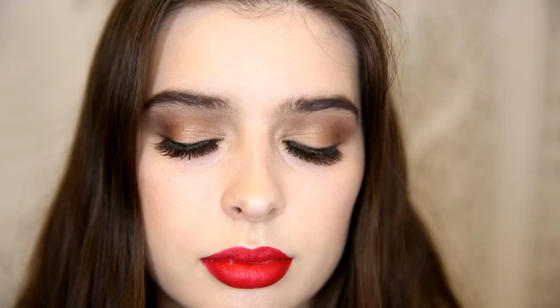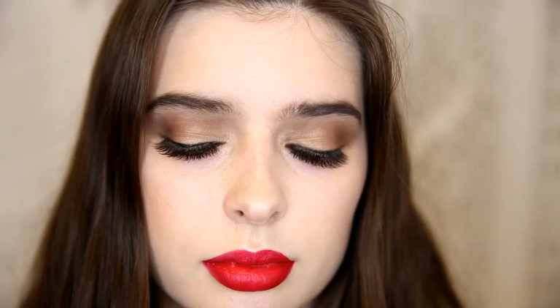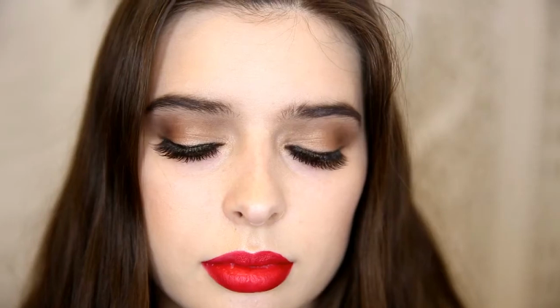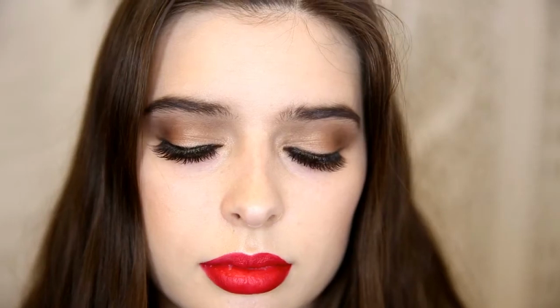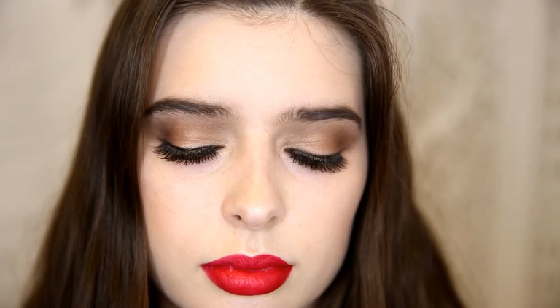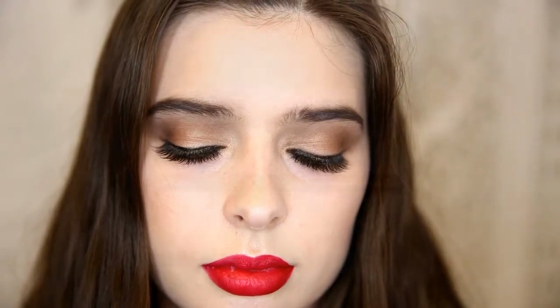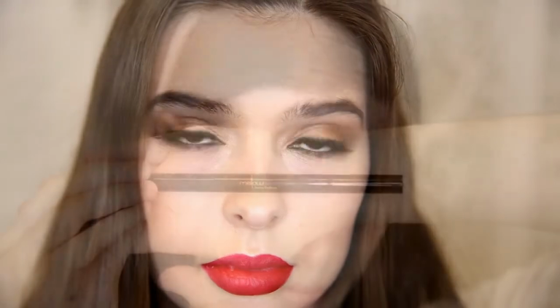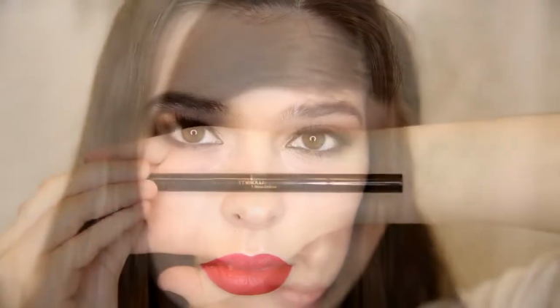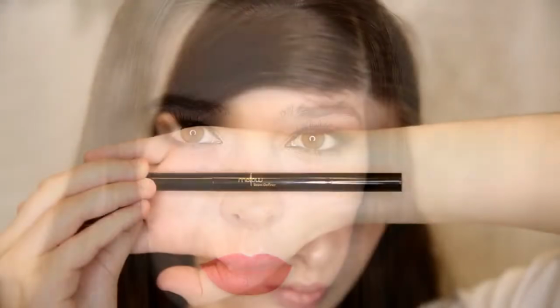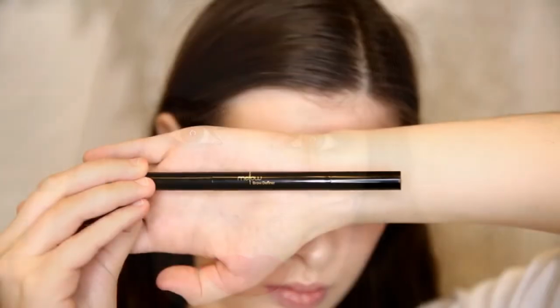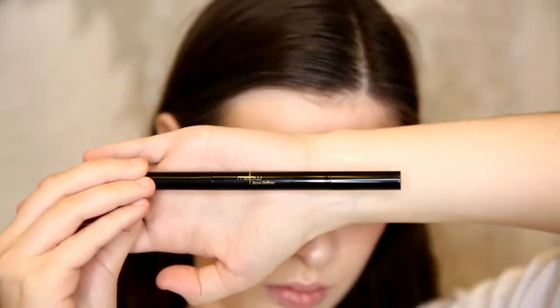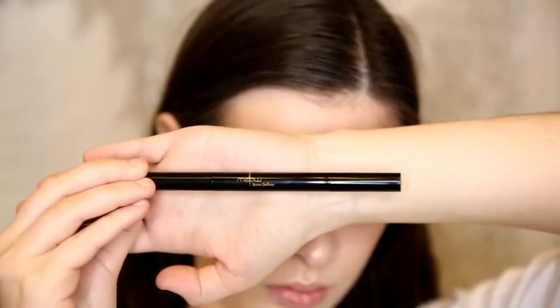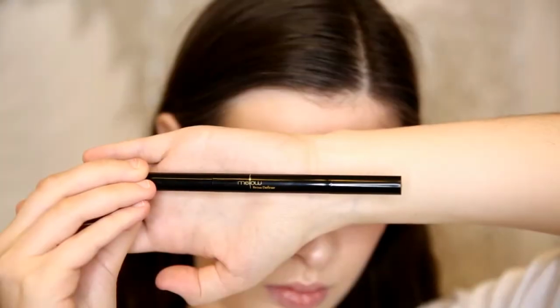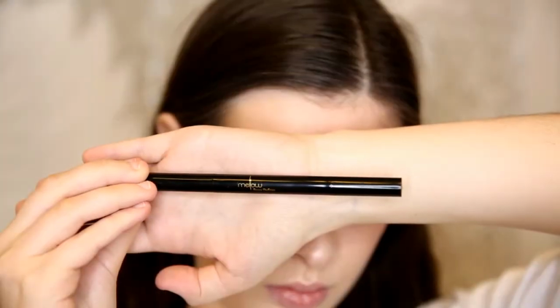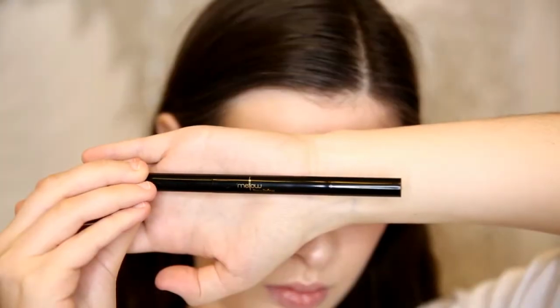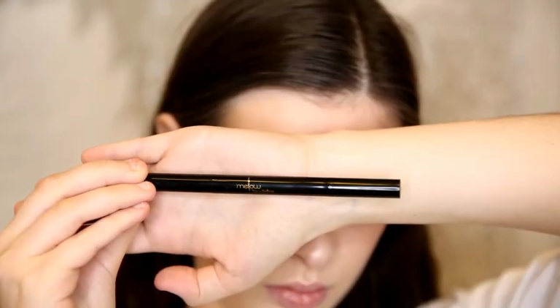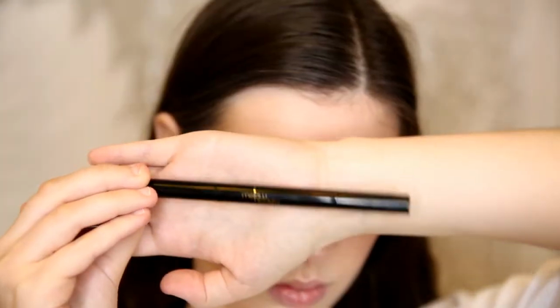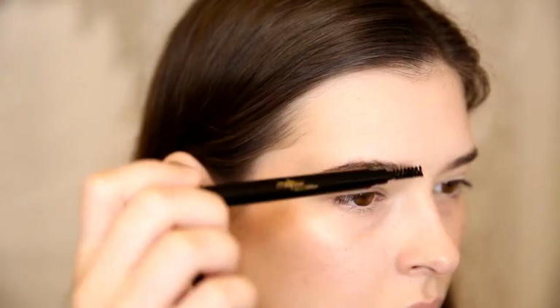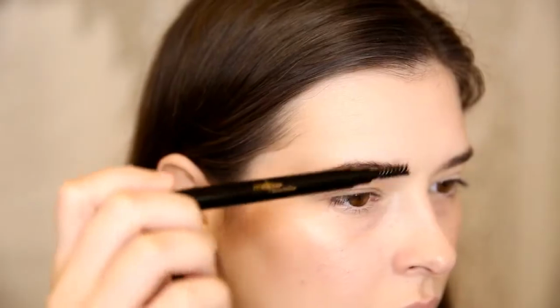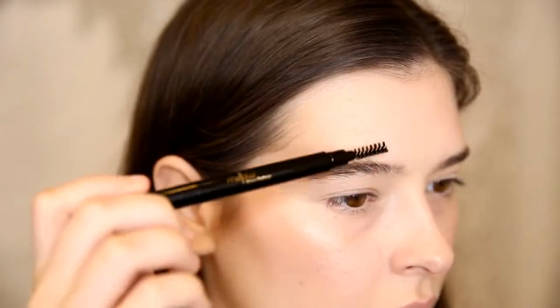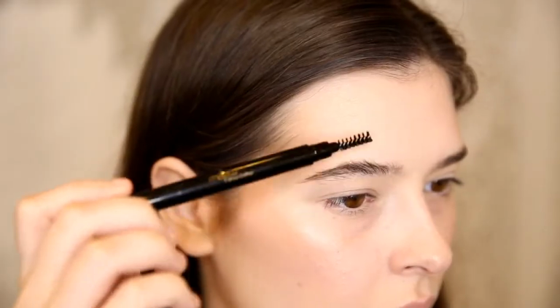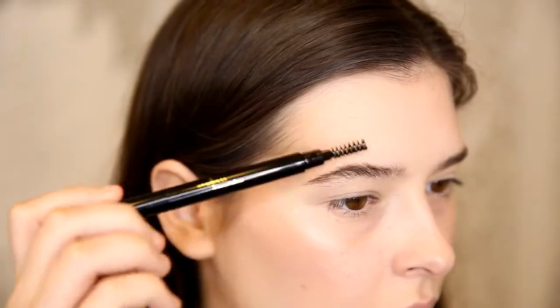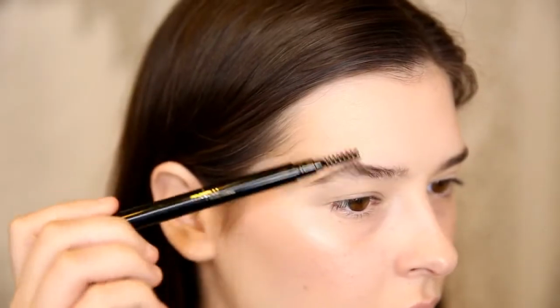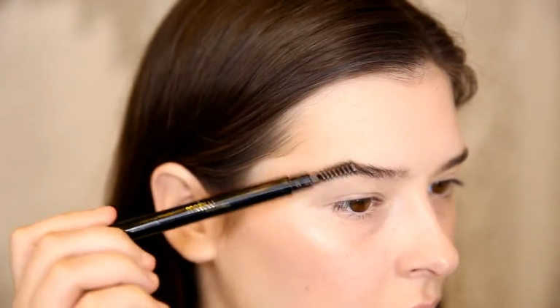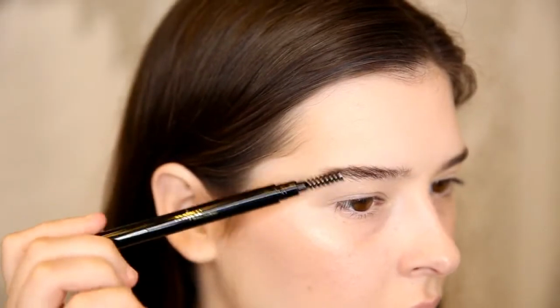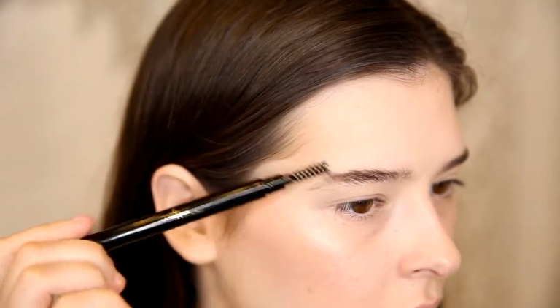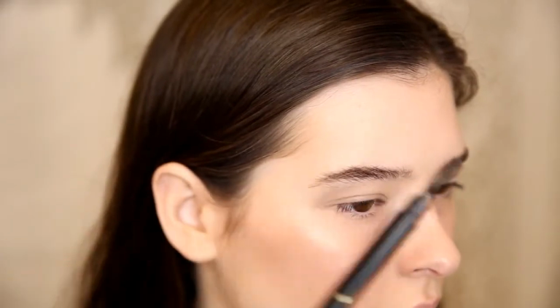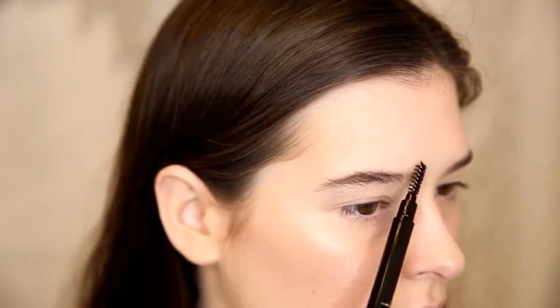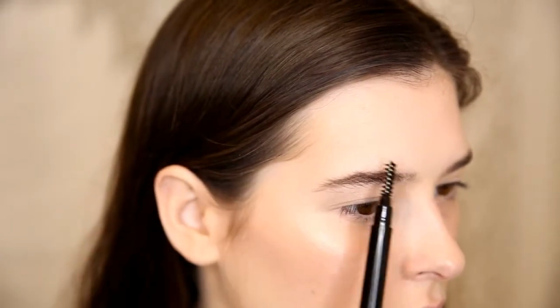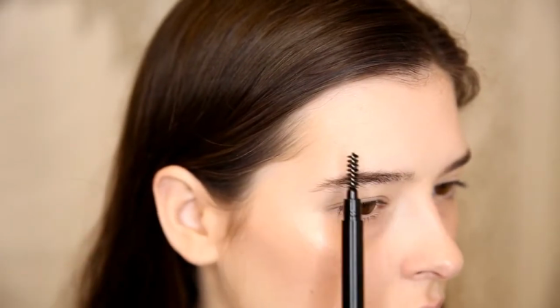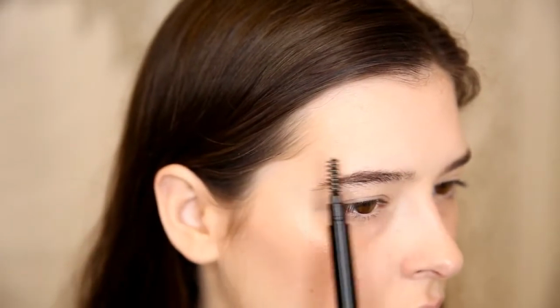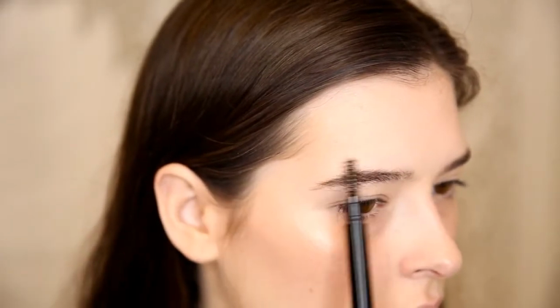Hello darlings! Today I'll be doing a first impressions try on of Mellow Cosmetics.